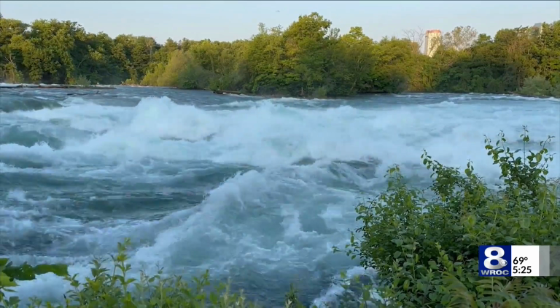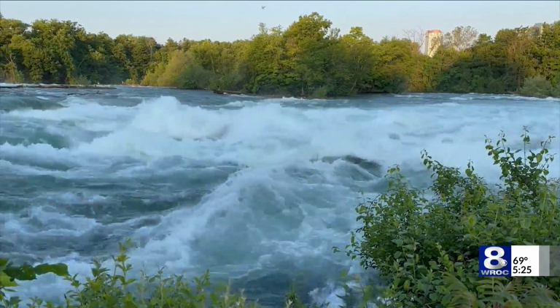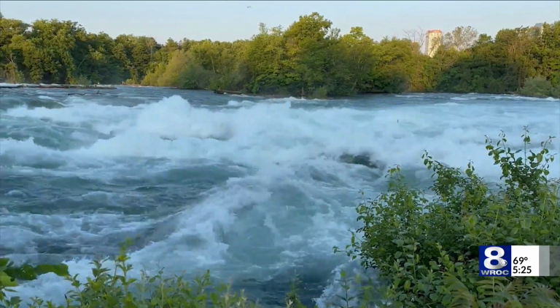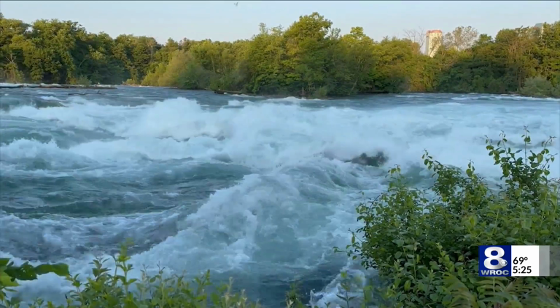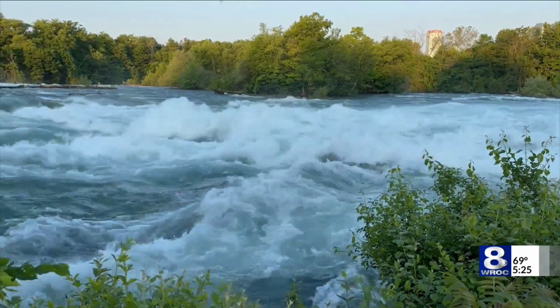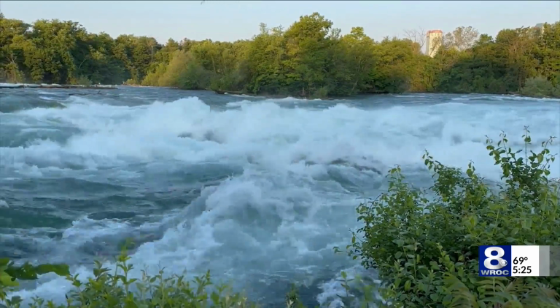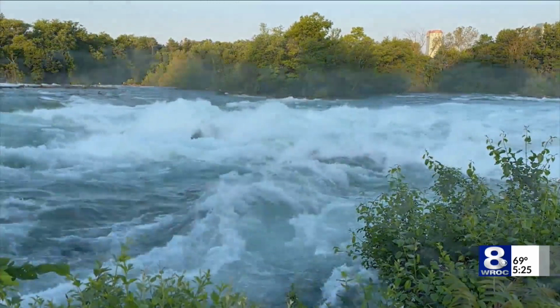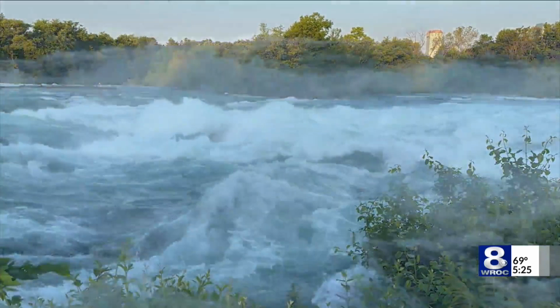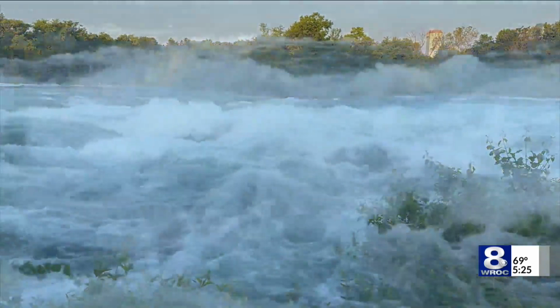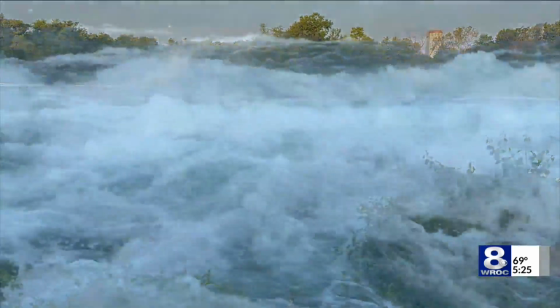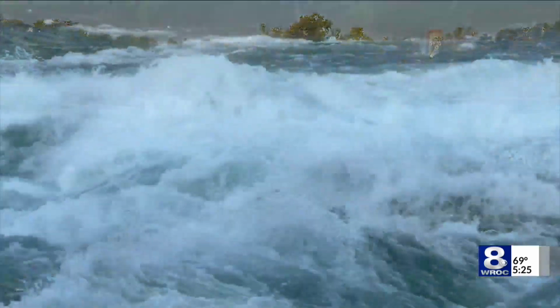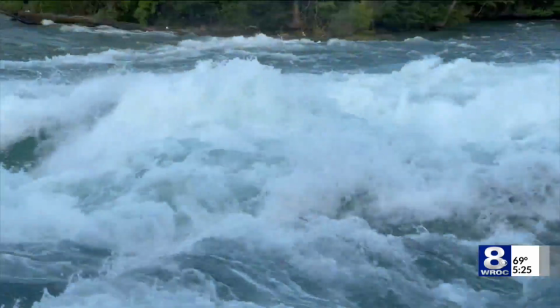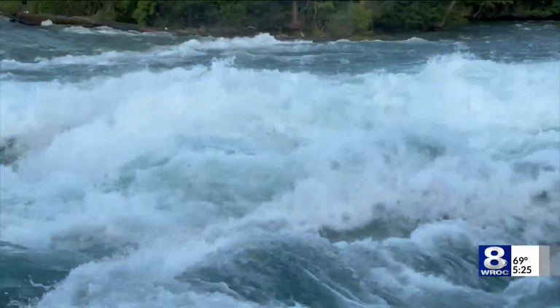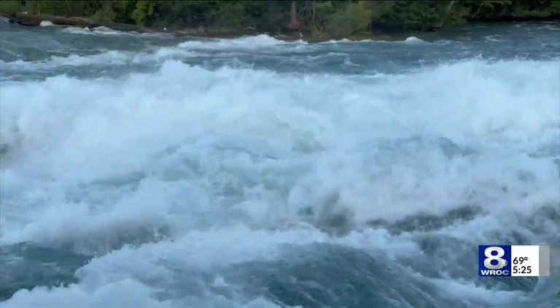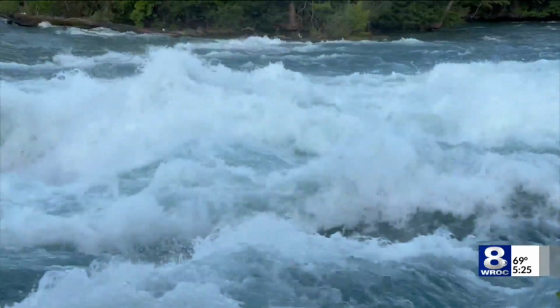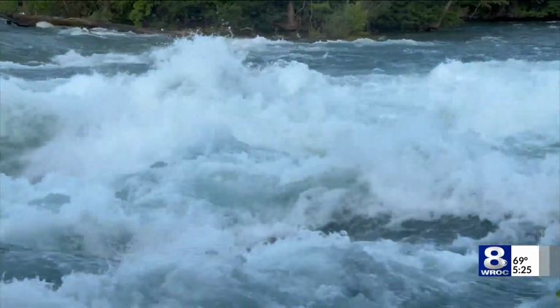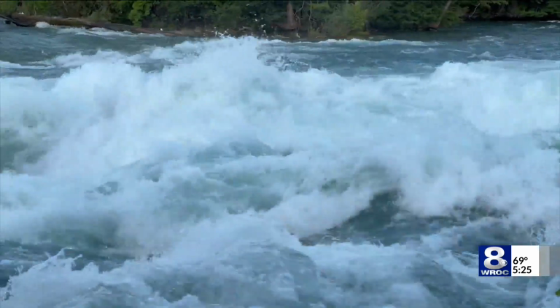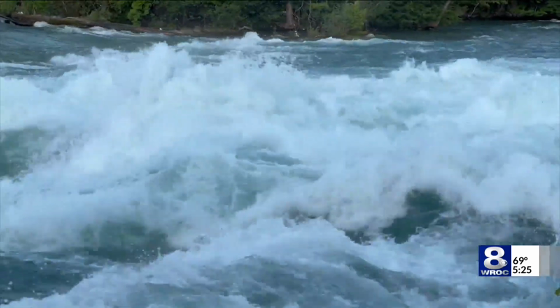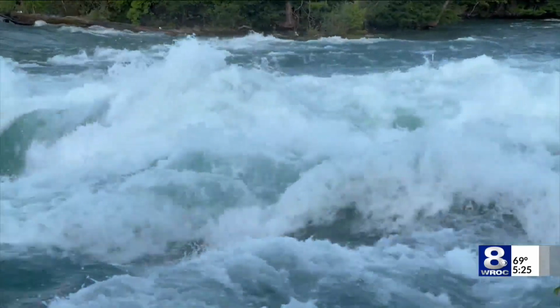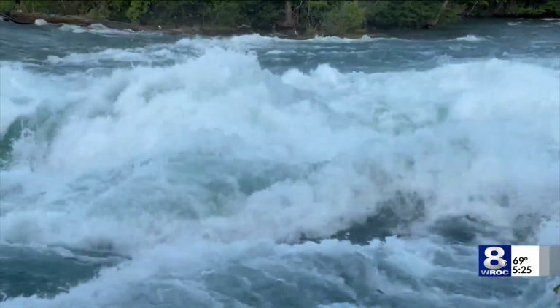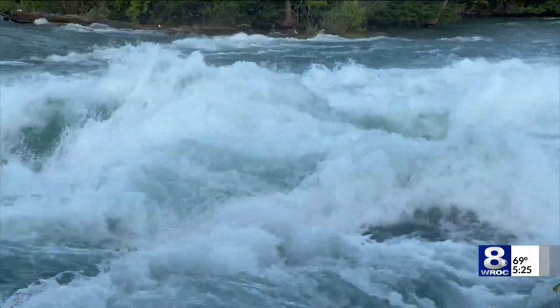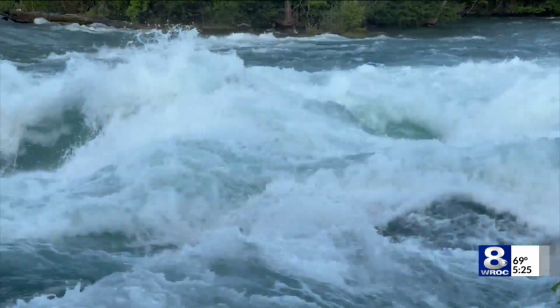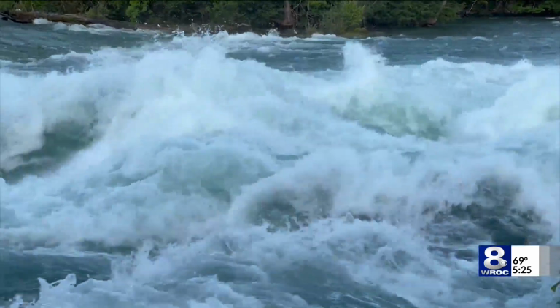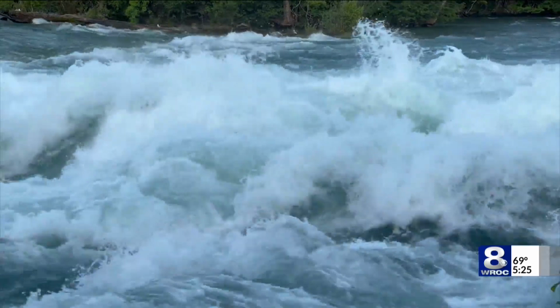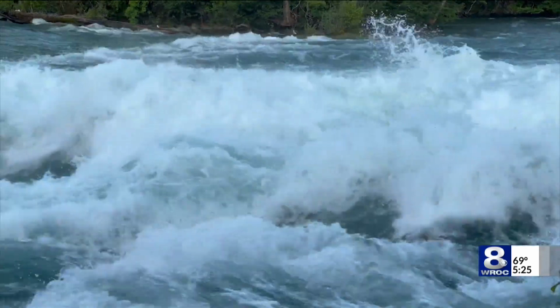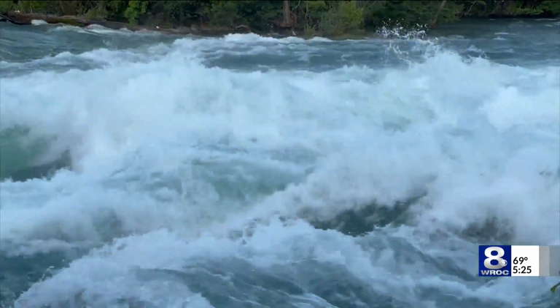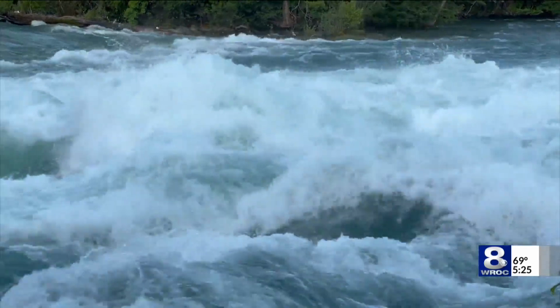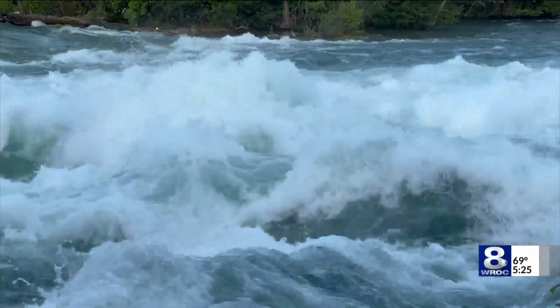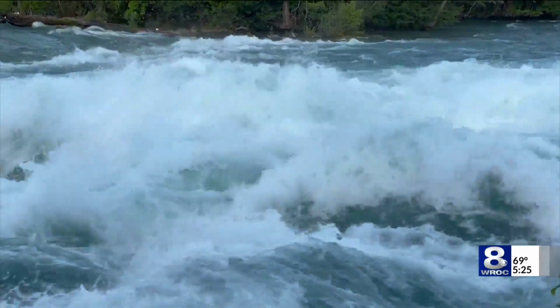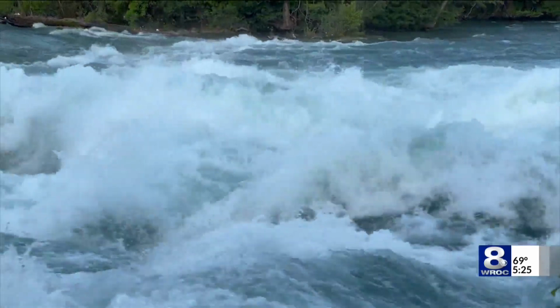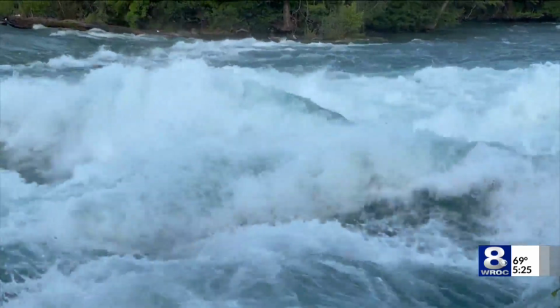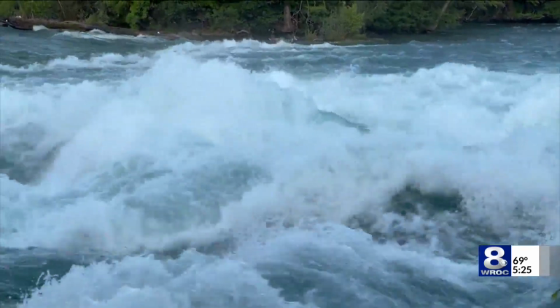The rapids are another place I love to go to often. The force of the water — a sight to behold.